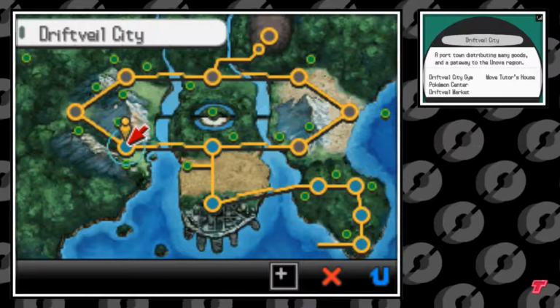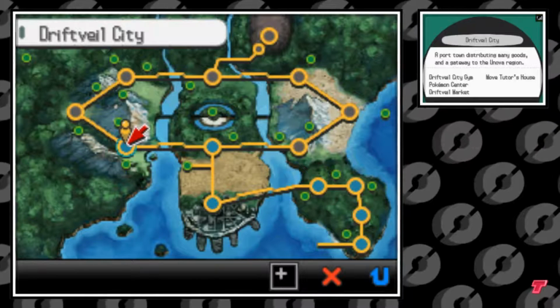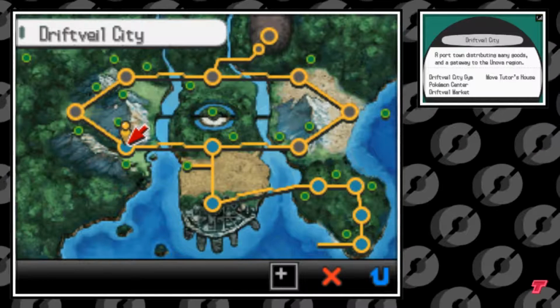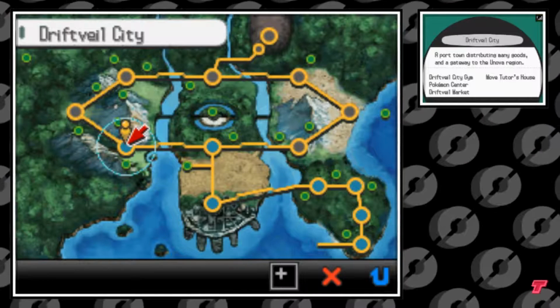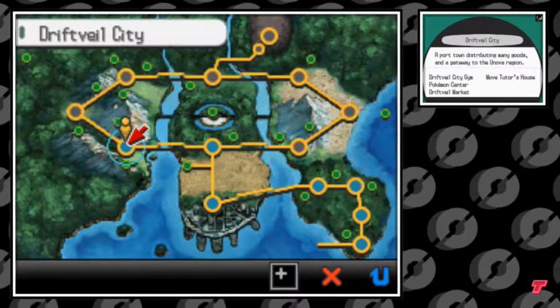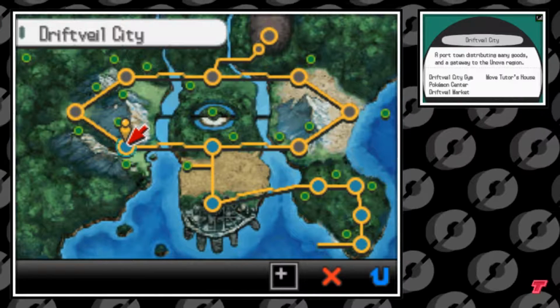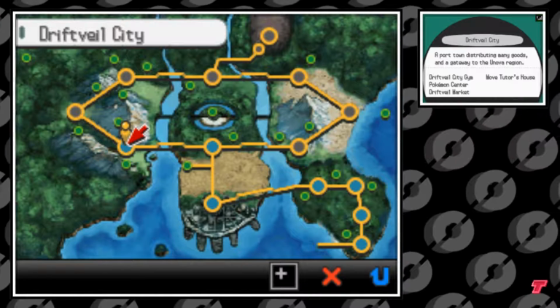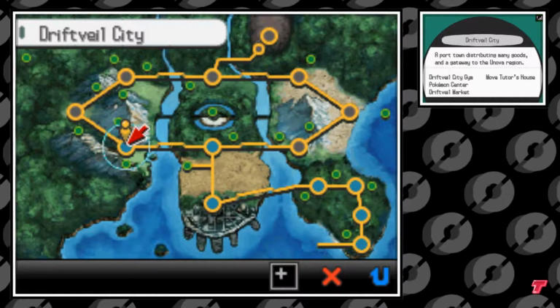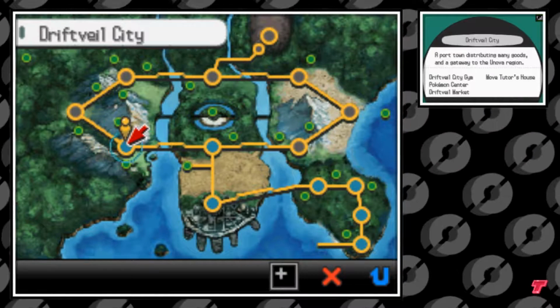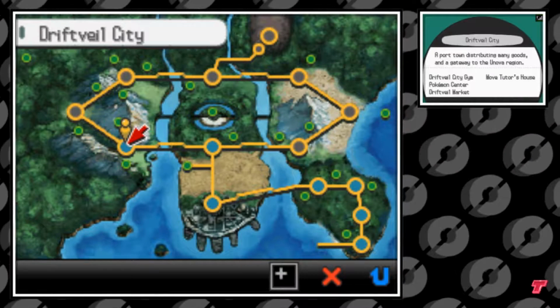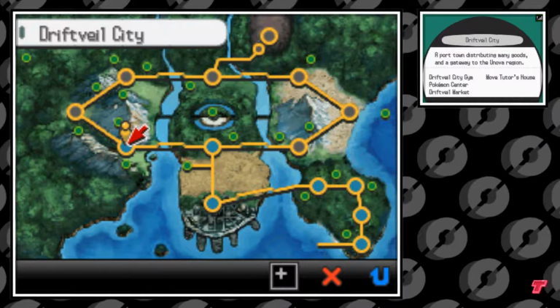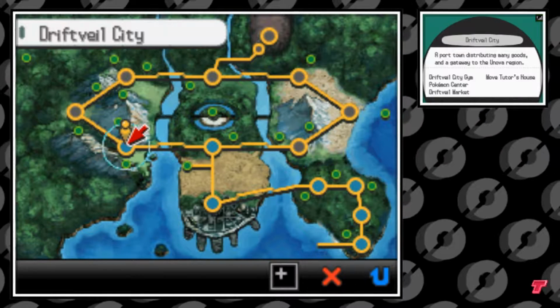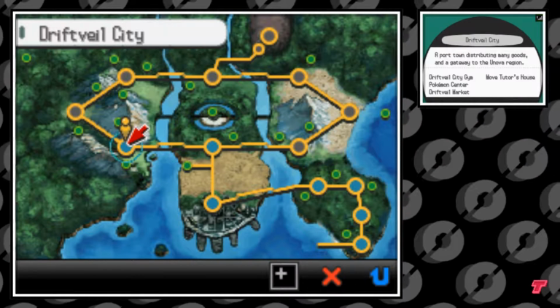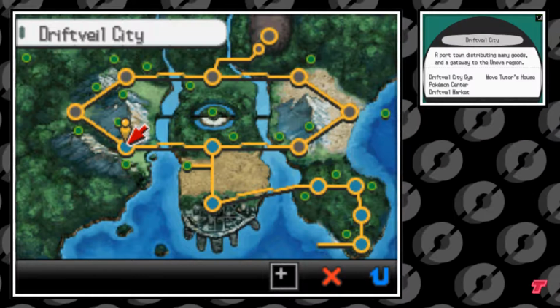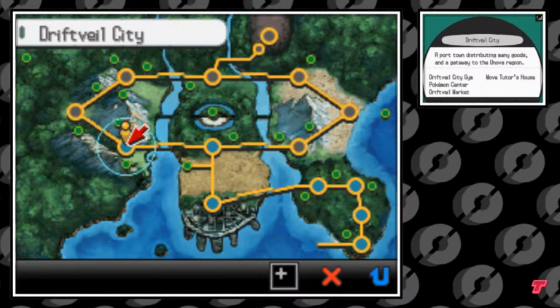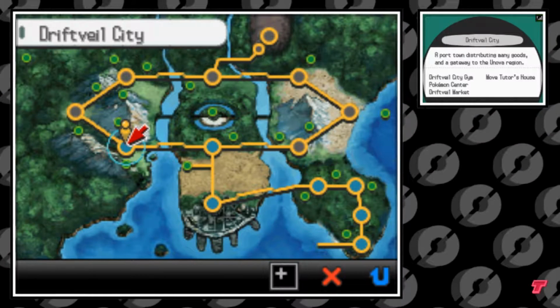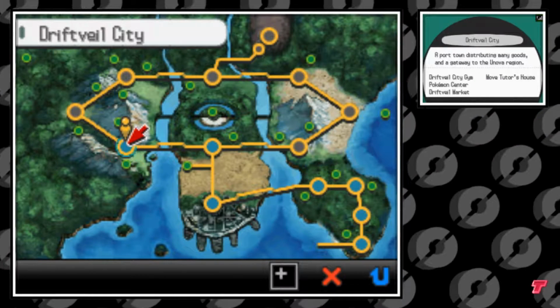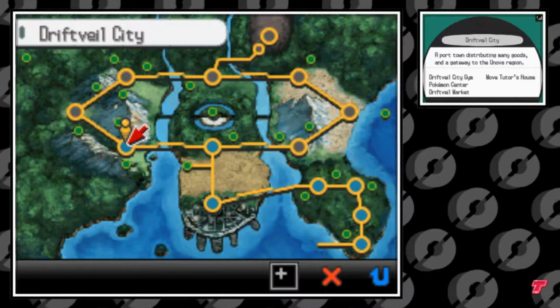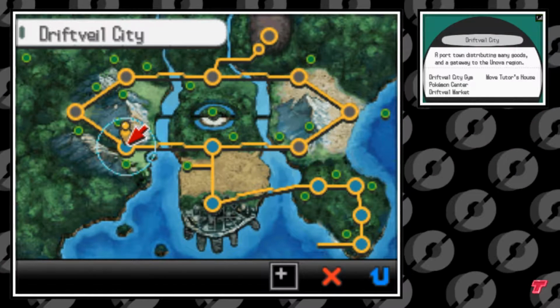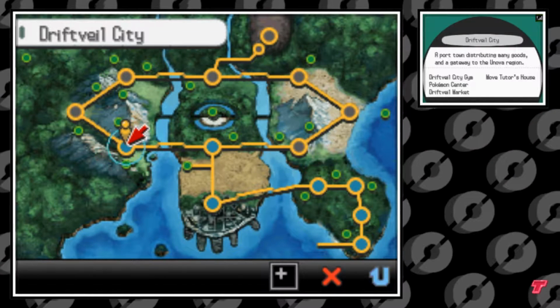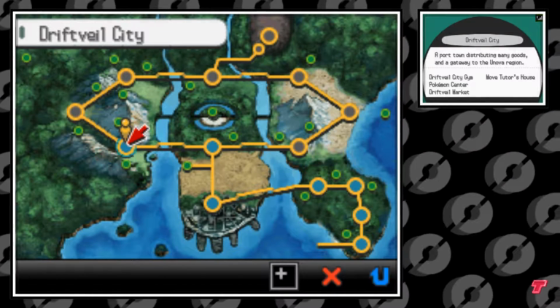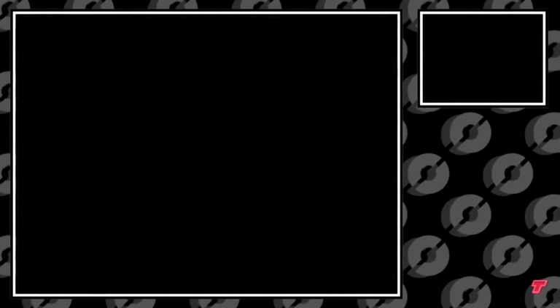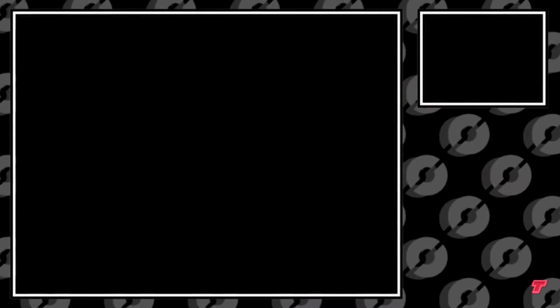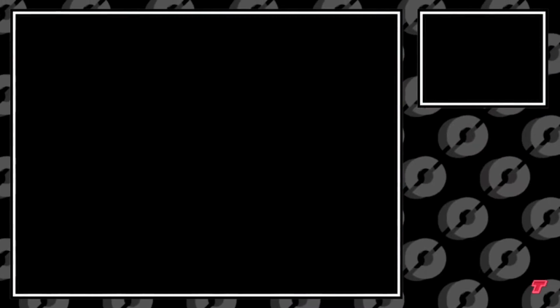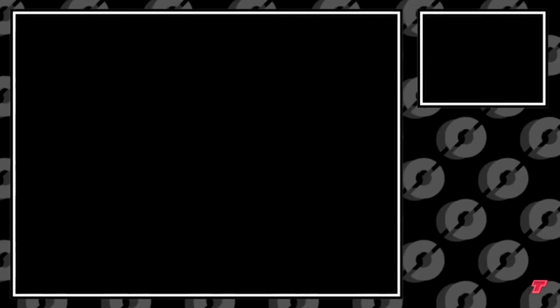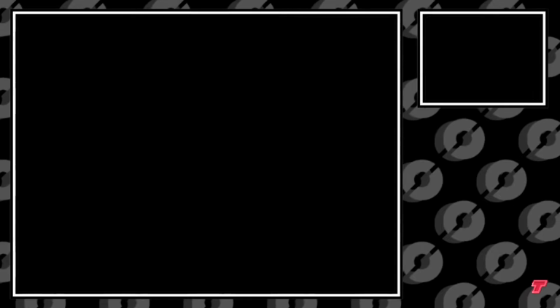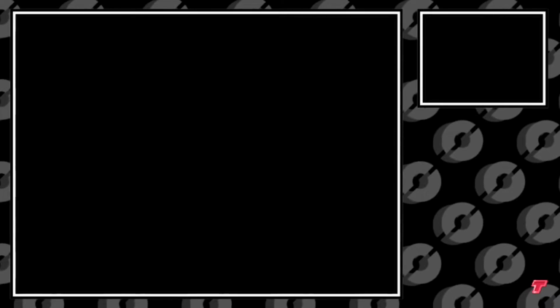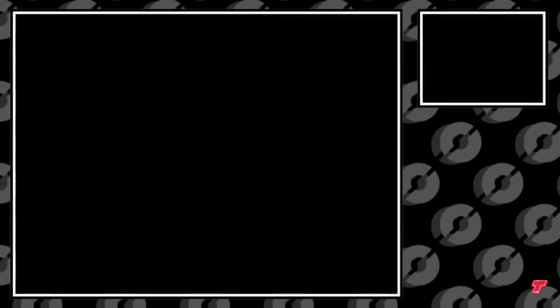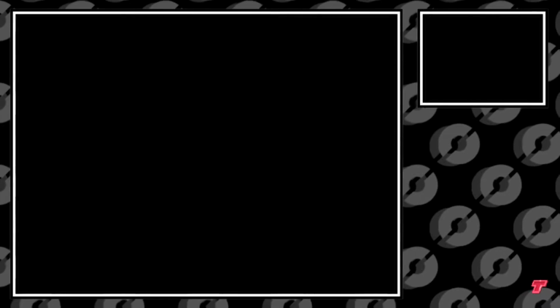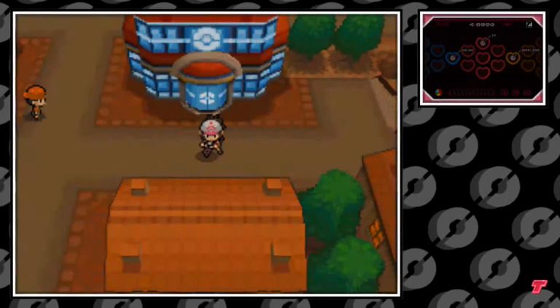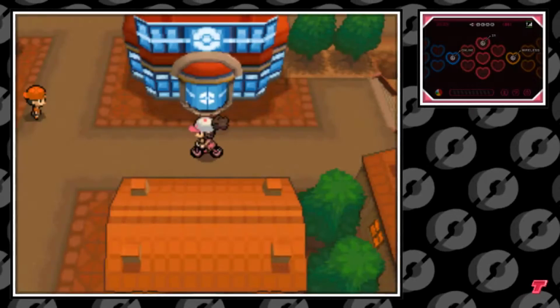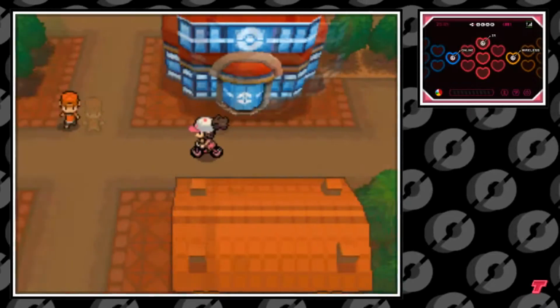Hello everybody, it's the Technotrainer here. Today I'm going to show you how to get TM55, Scald, in Pokémon Black and White.